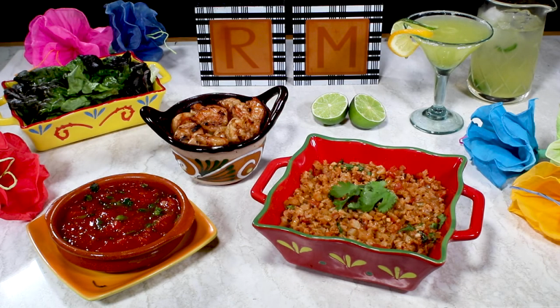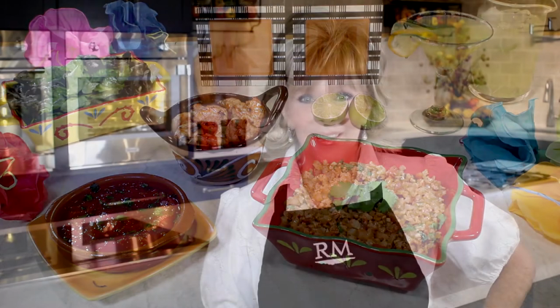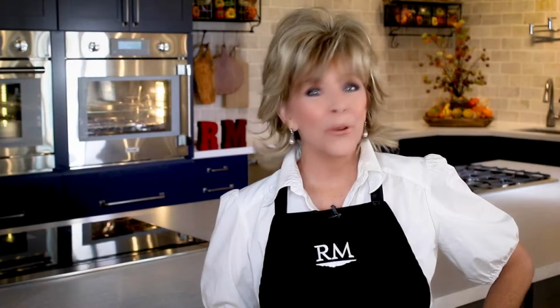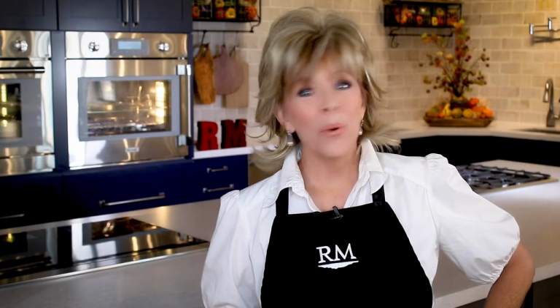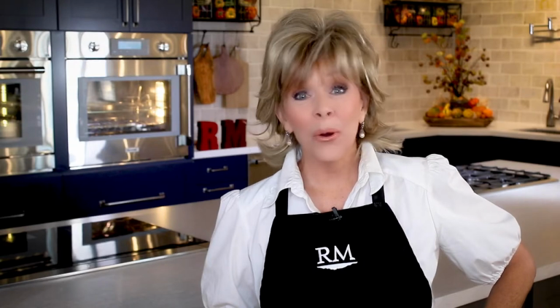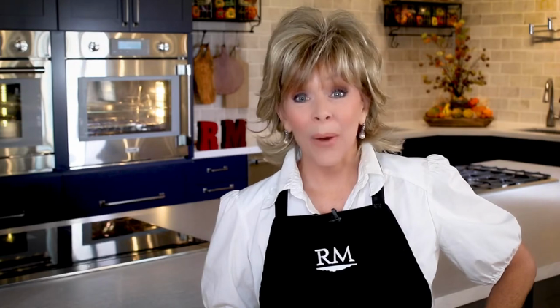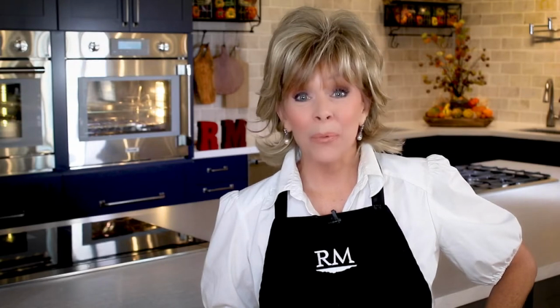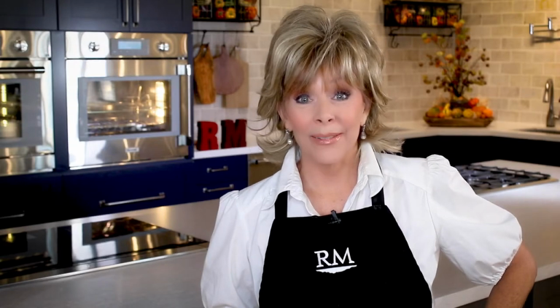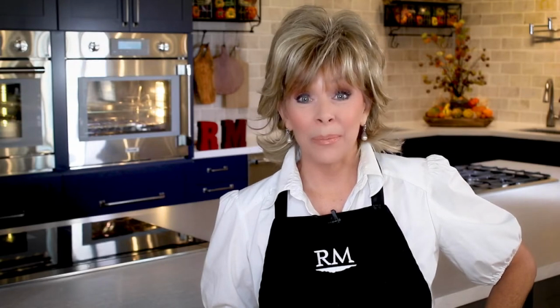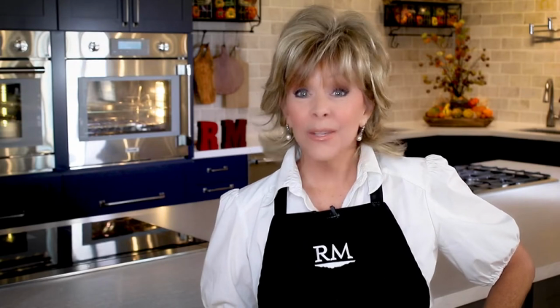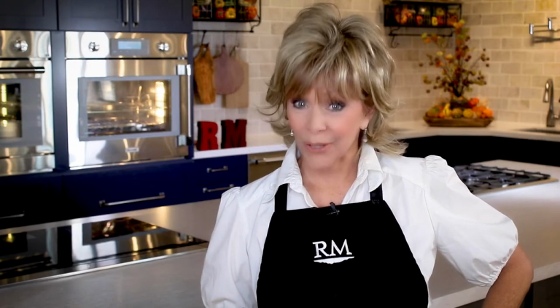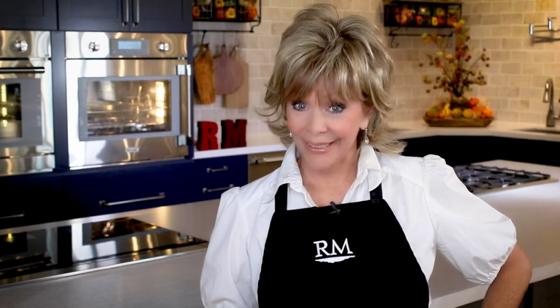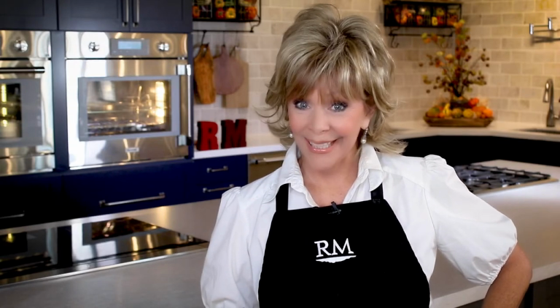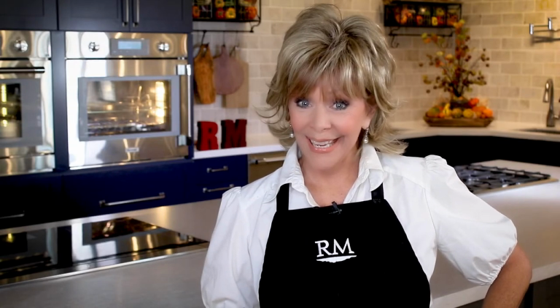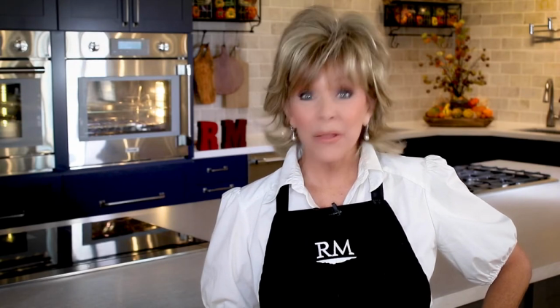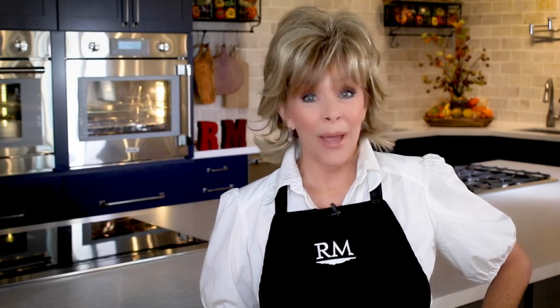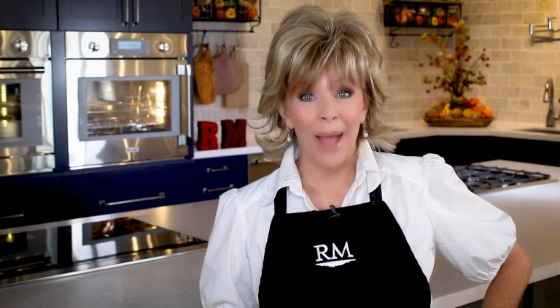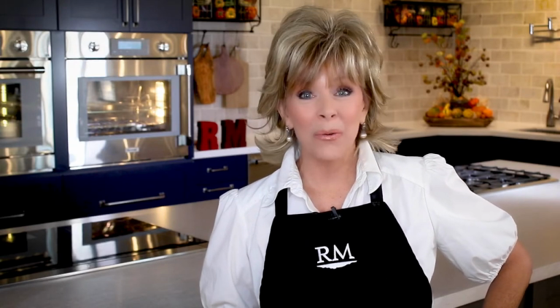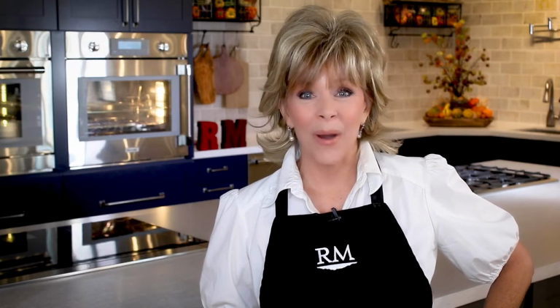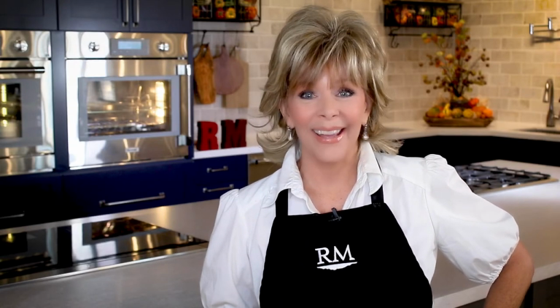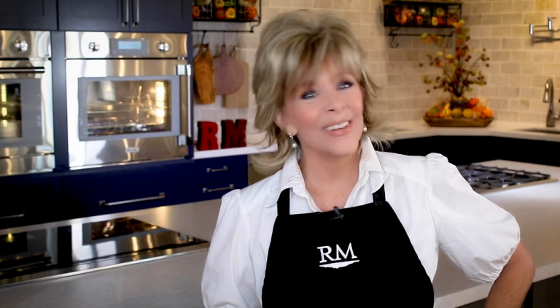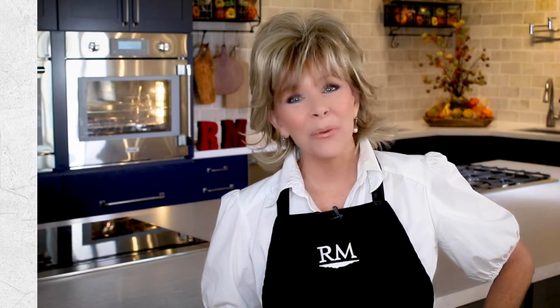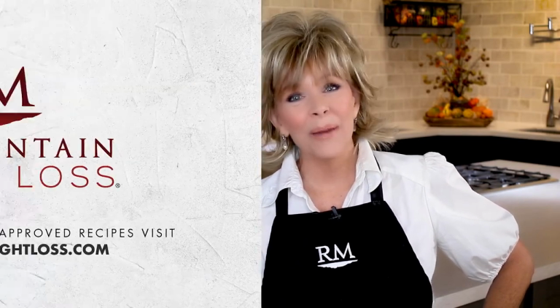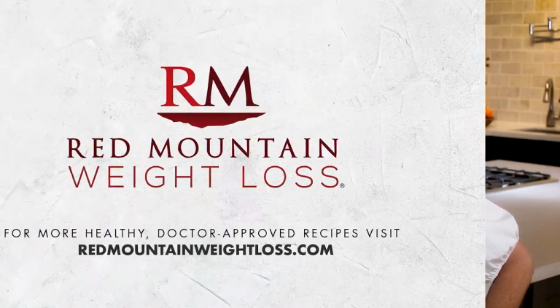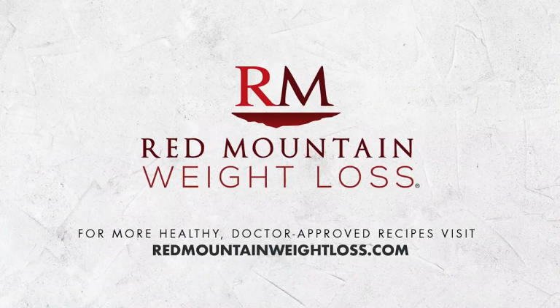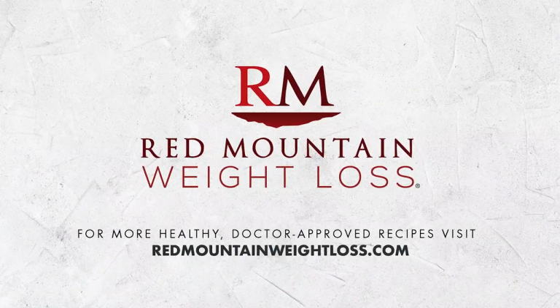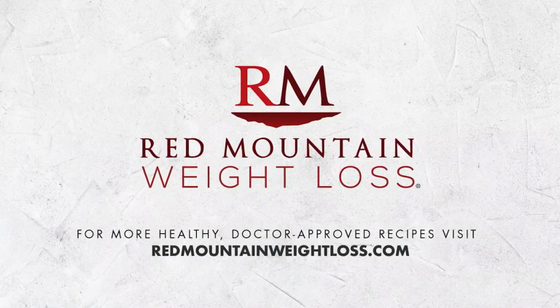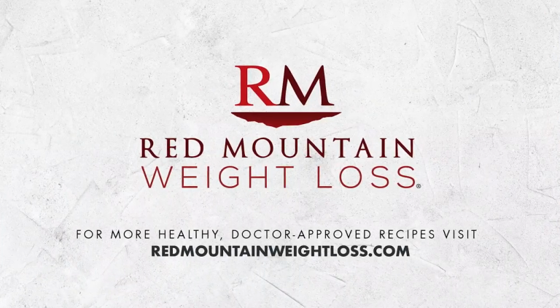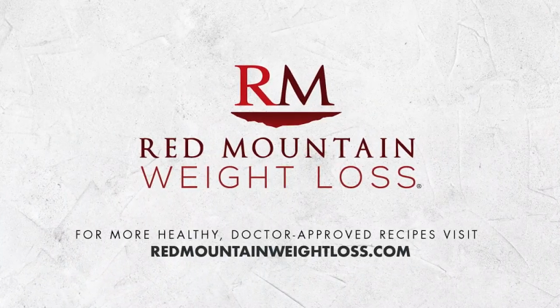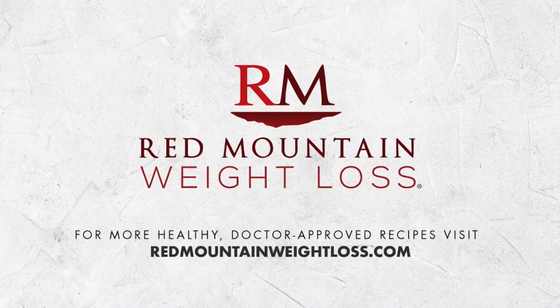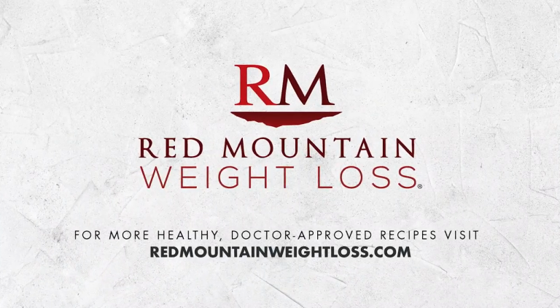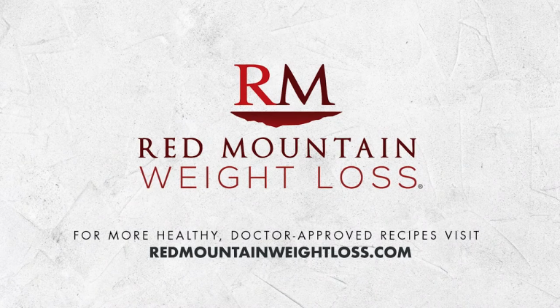For more great recipes for clean eating the Red Mountain way, visit RedMountainWeightLoss.com.